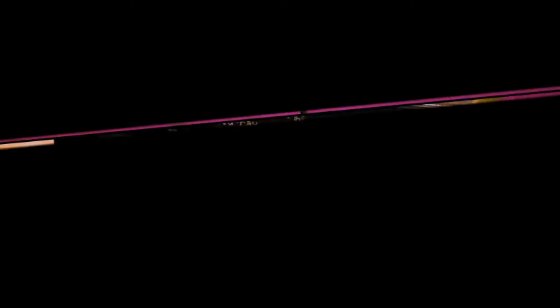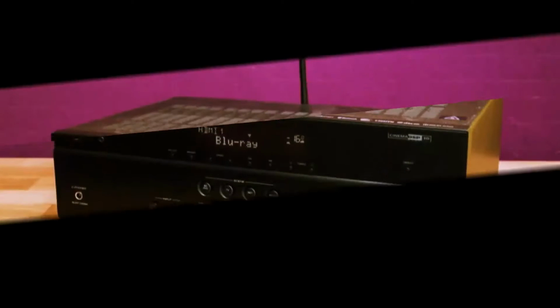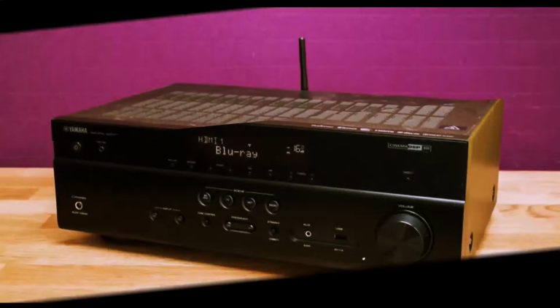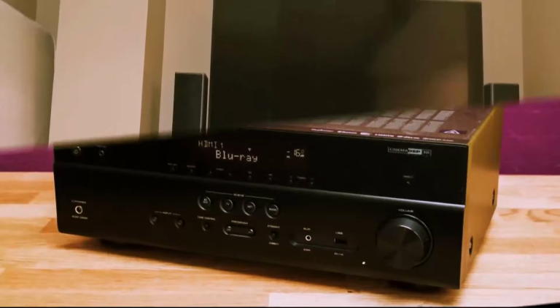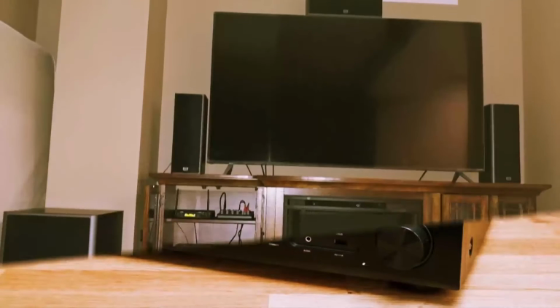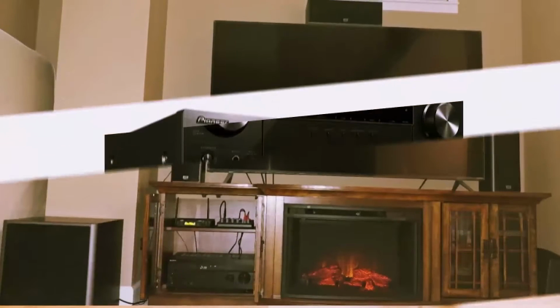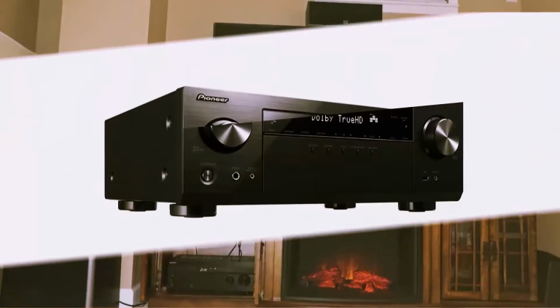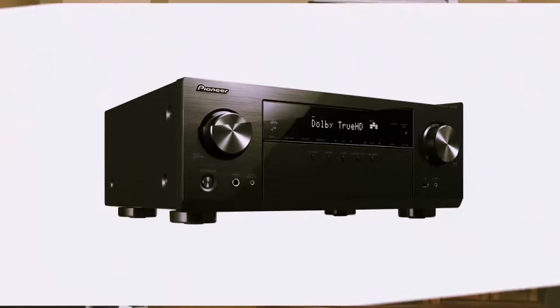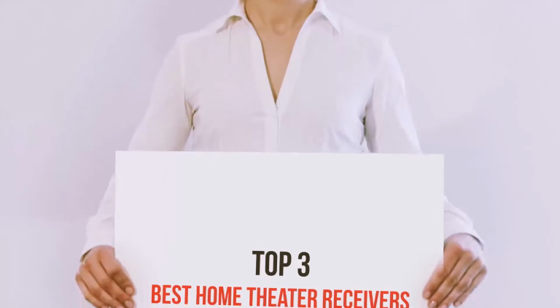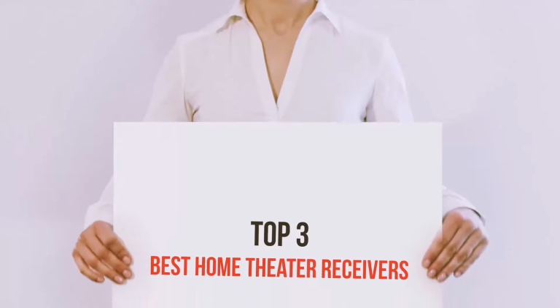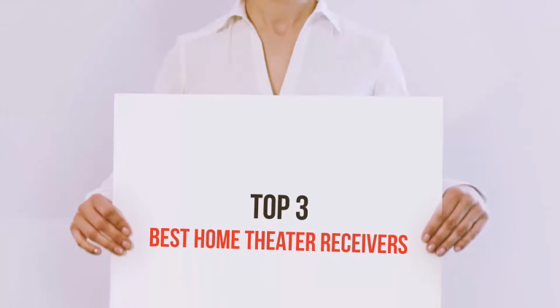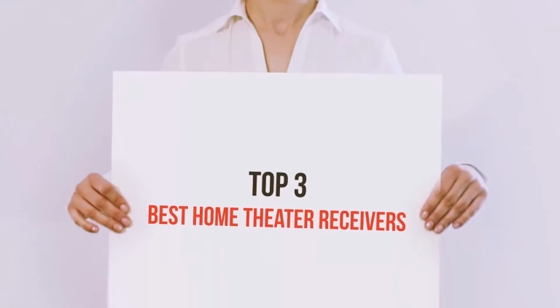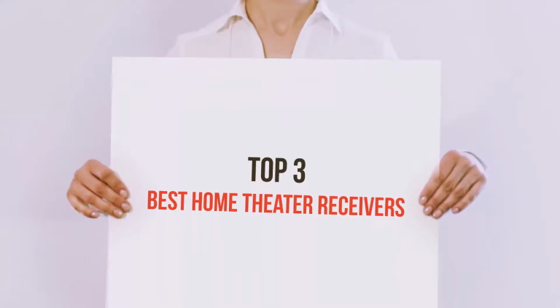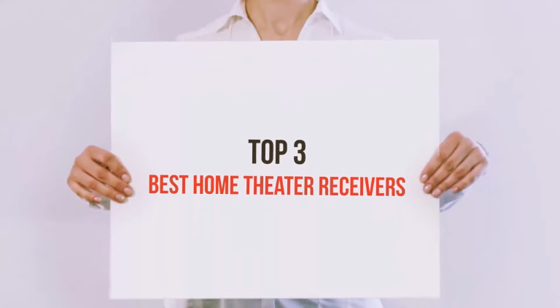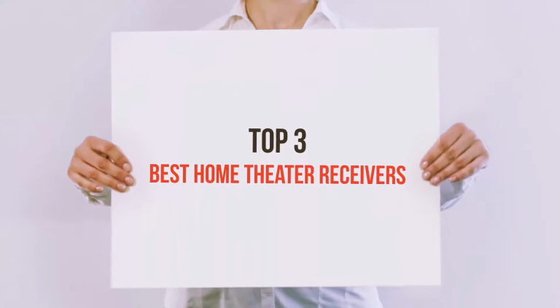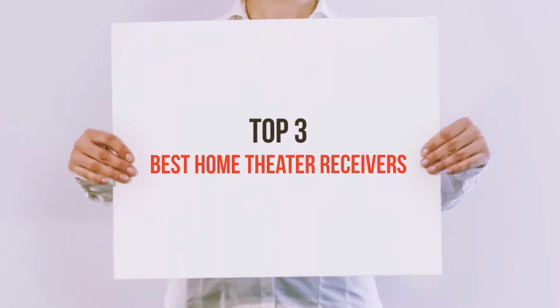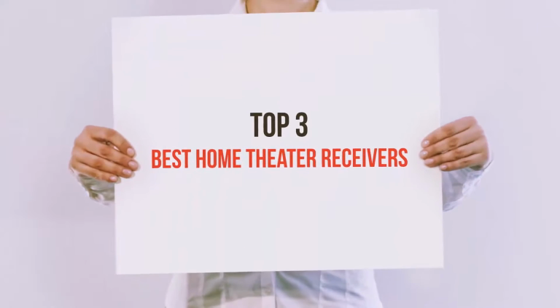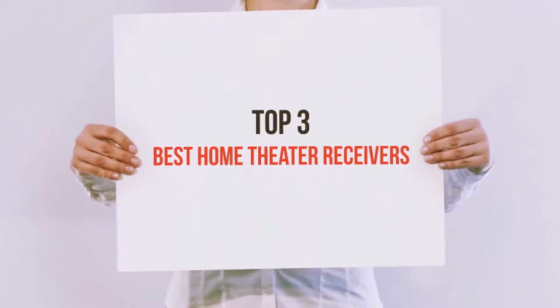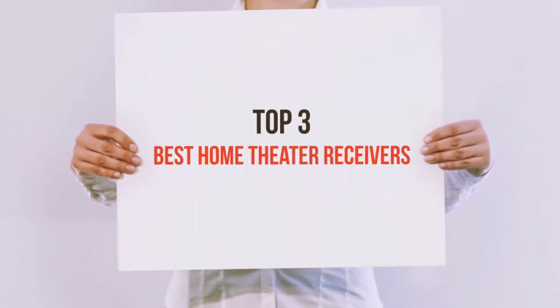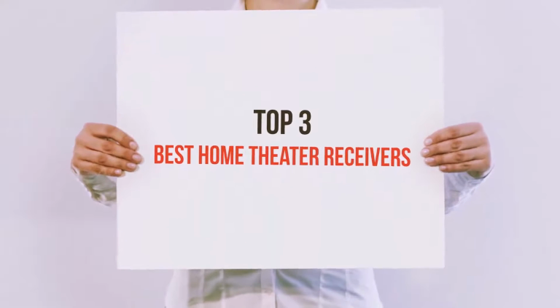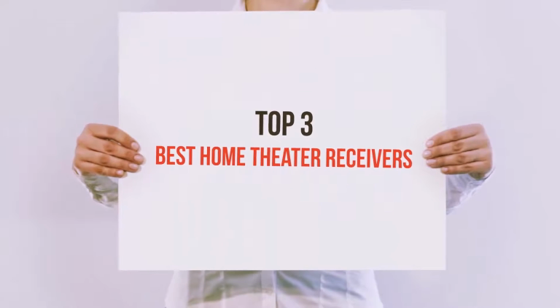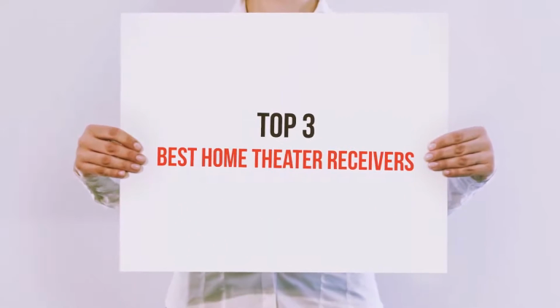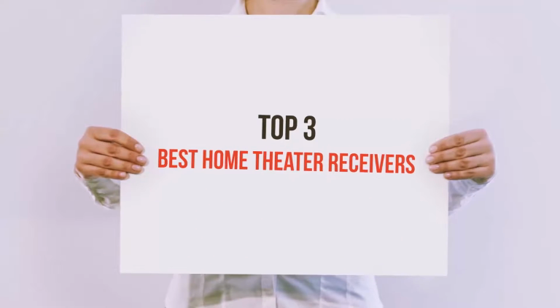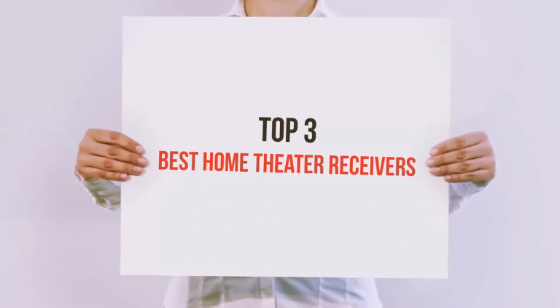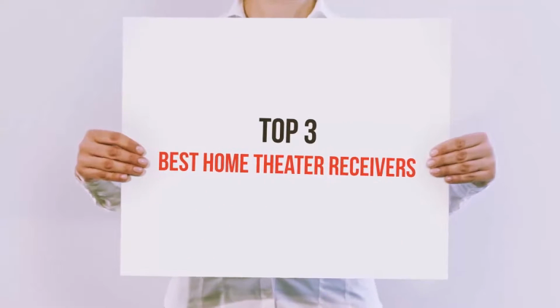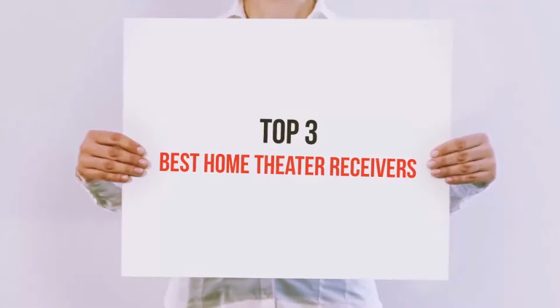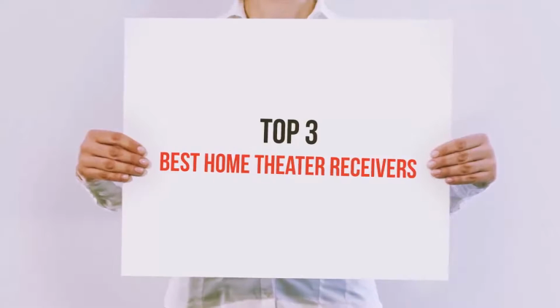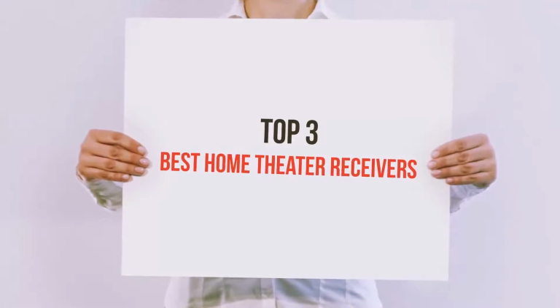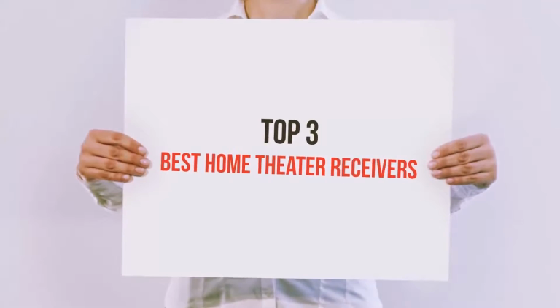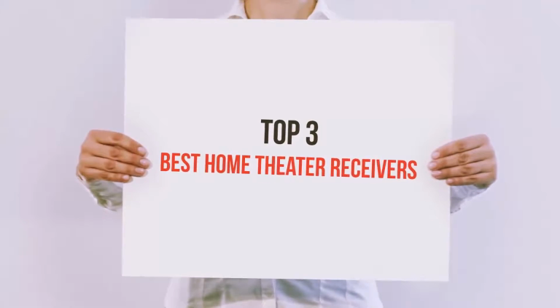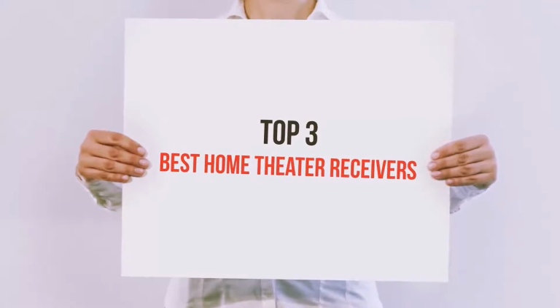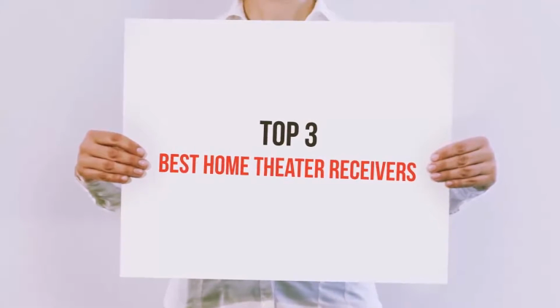Hello guys, welcome back to my channel. Now I'm gonna talk about the Top 3 Best Home Theater Receivers.